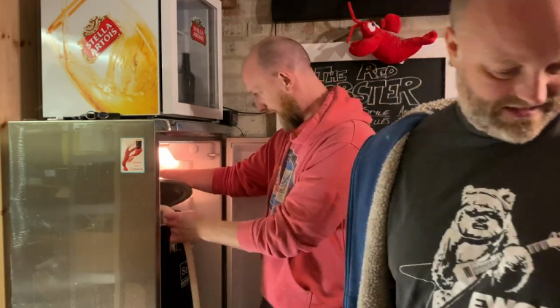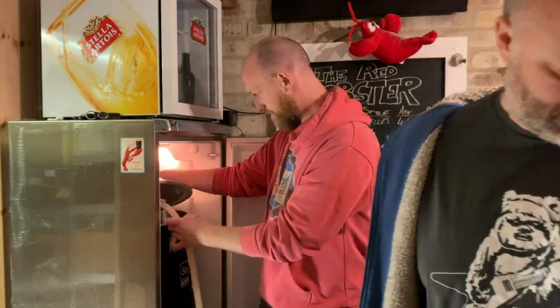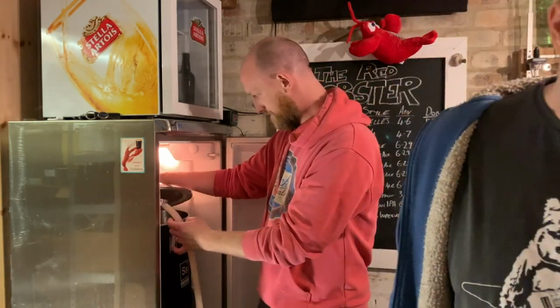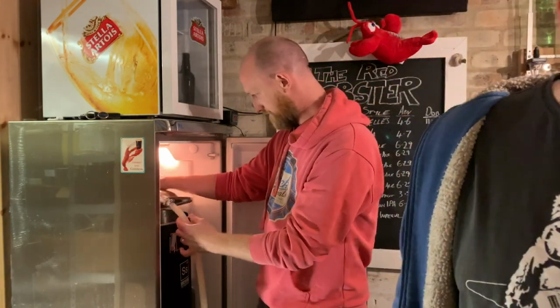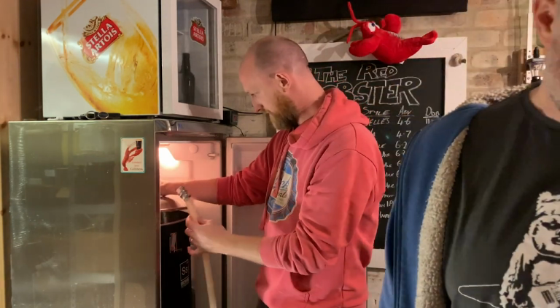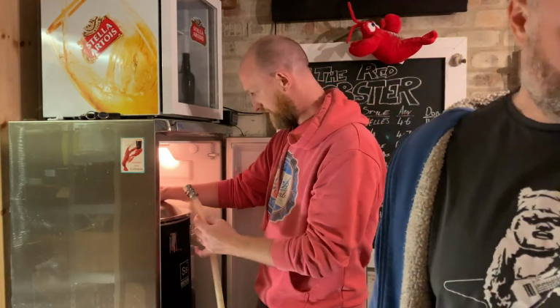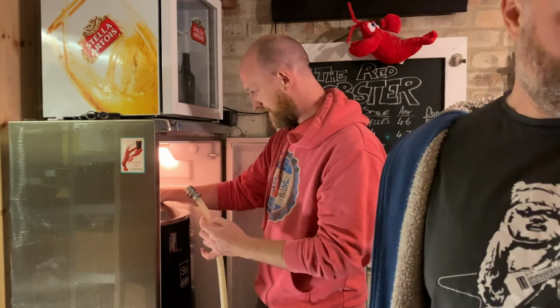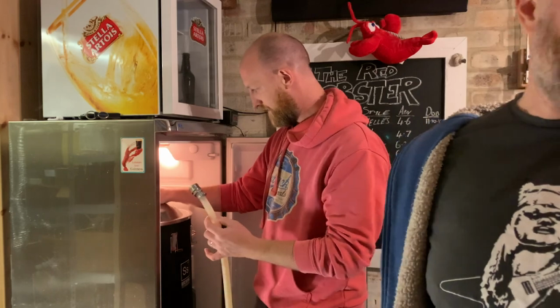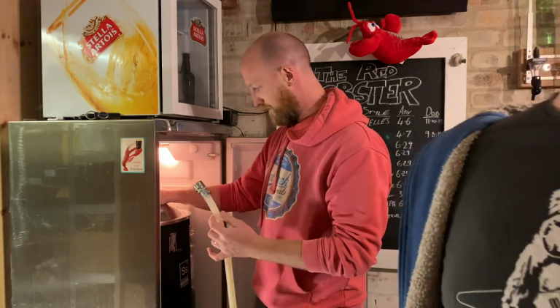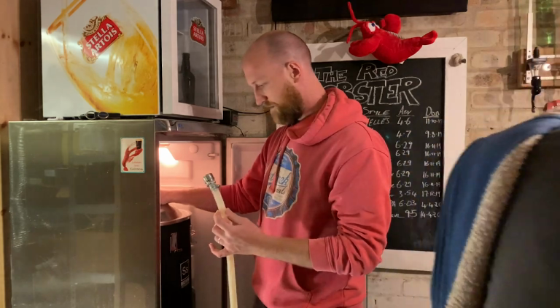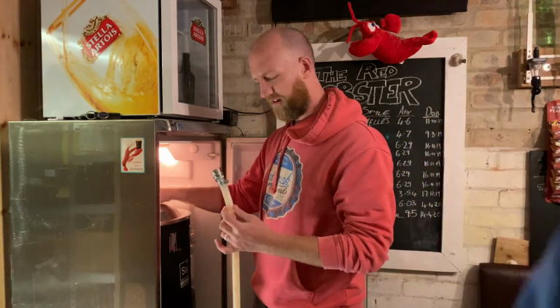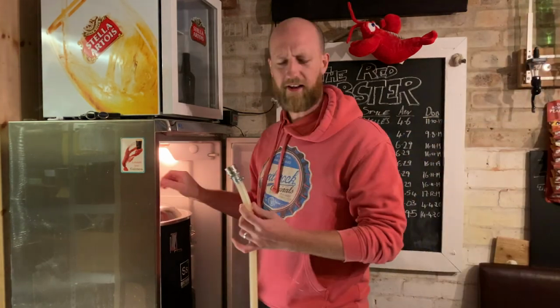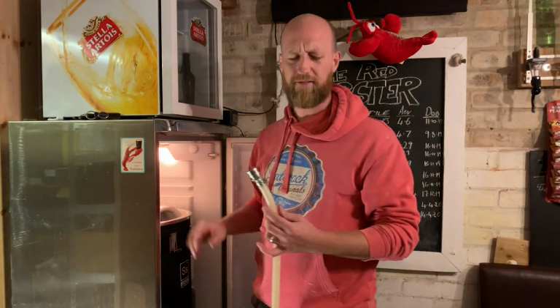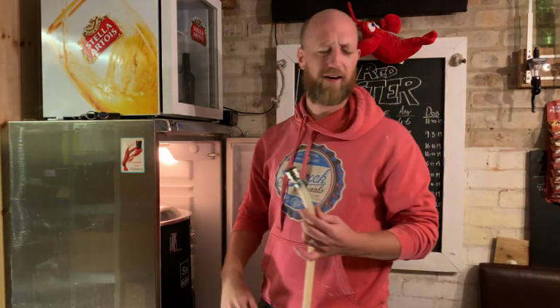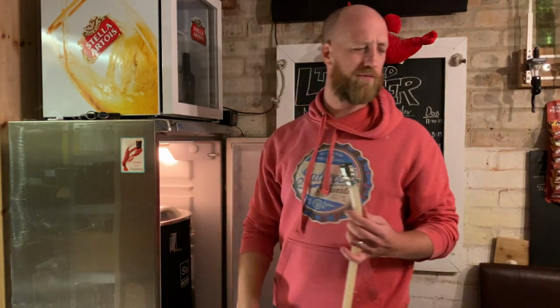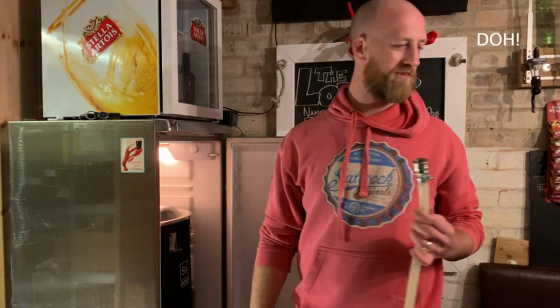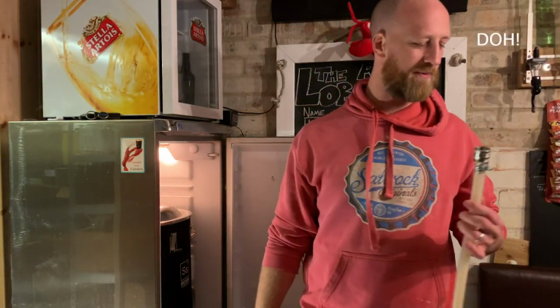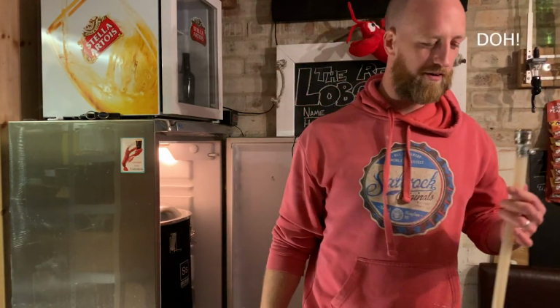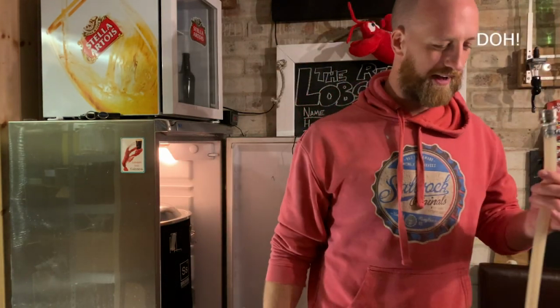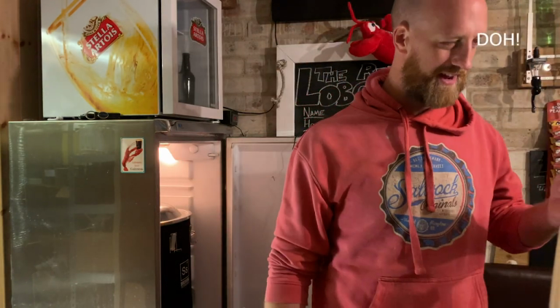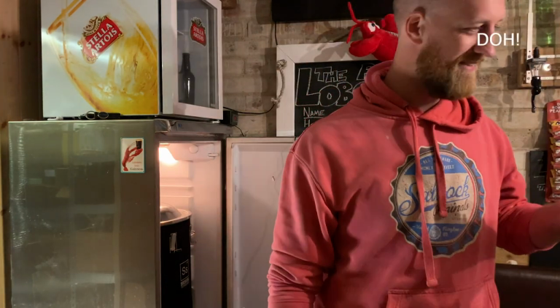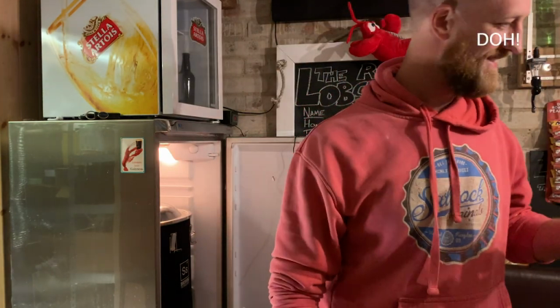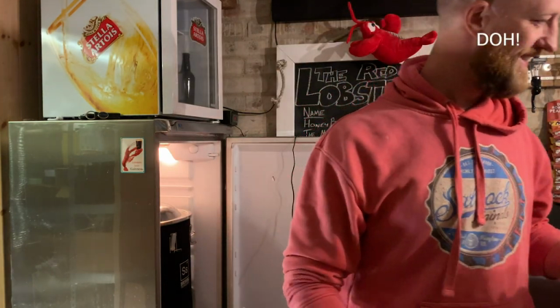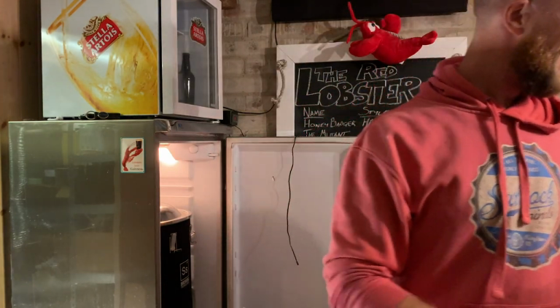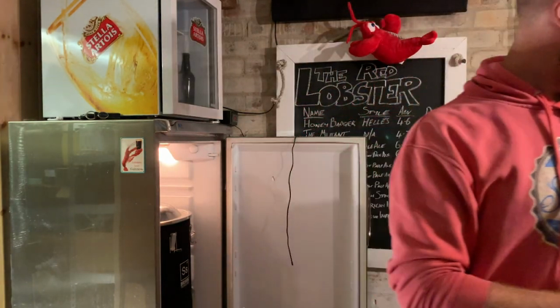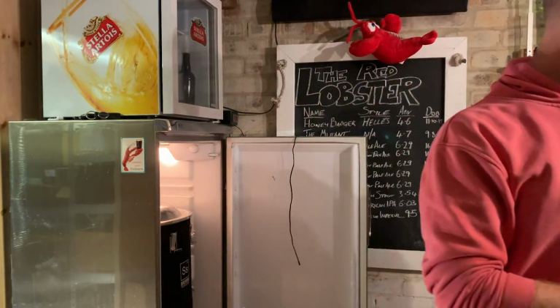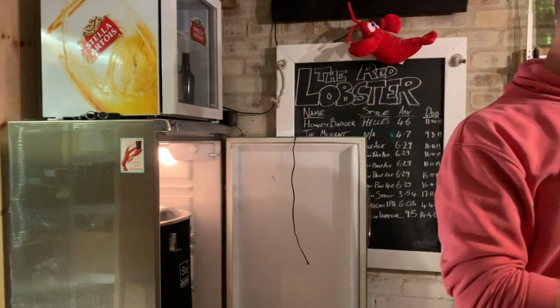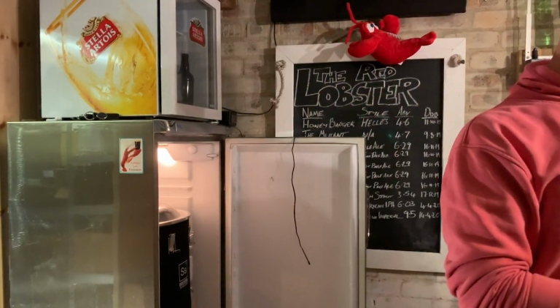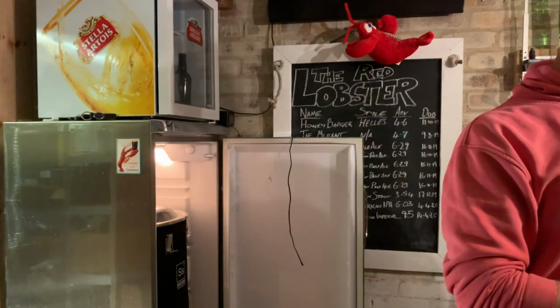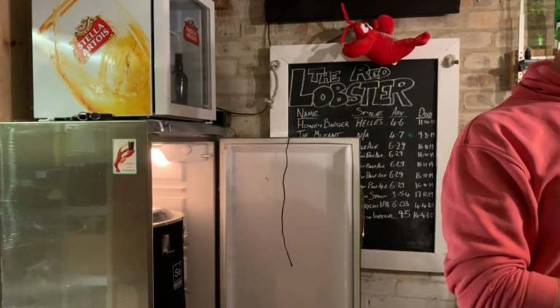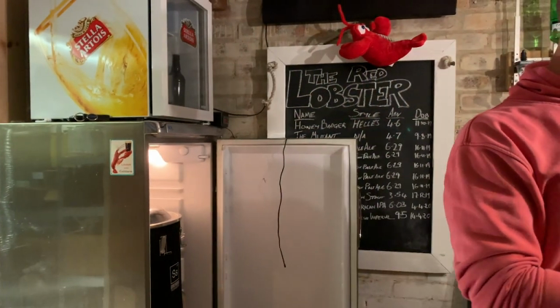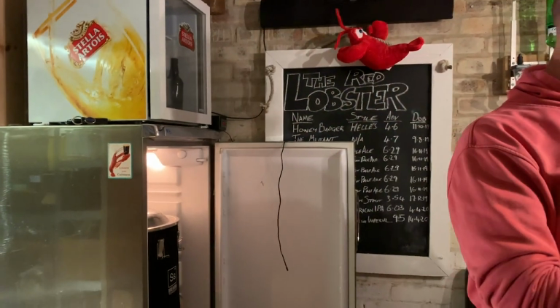We were in litres earlier. Sorry, it's been a long day. 38 litres. Cool. So what's that, about 10 gallons?